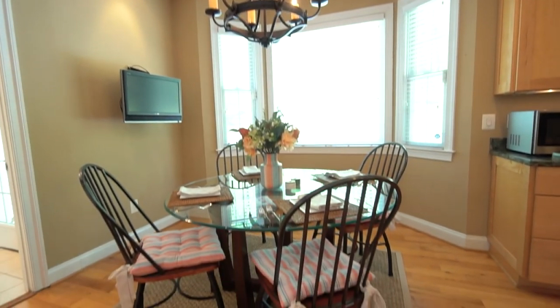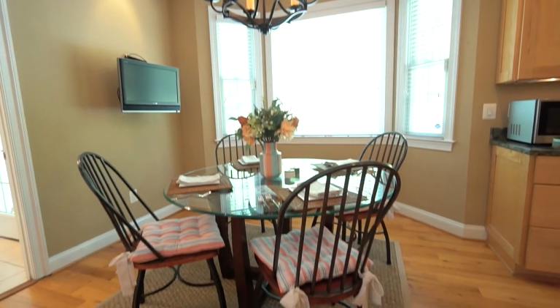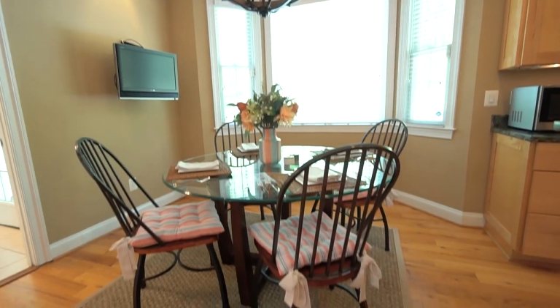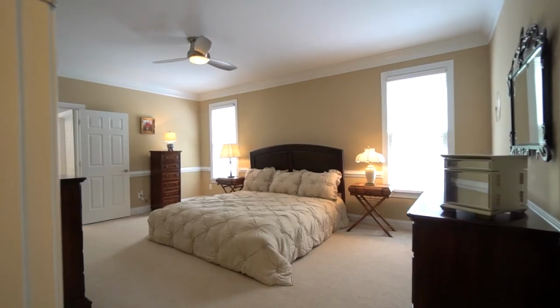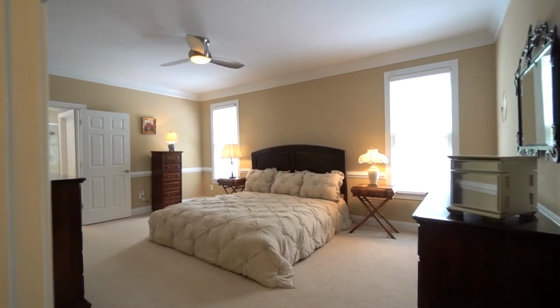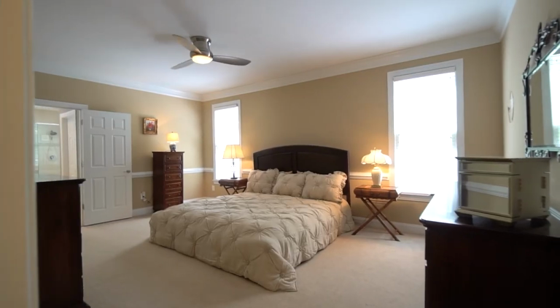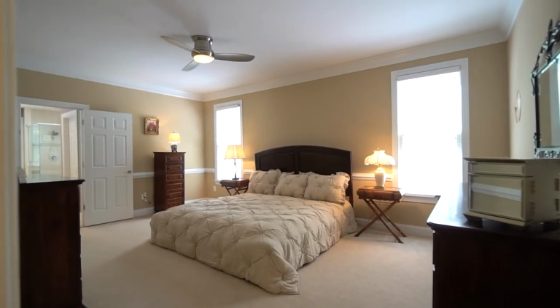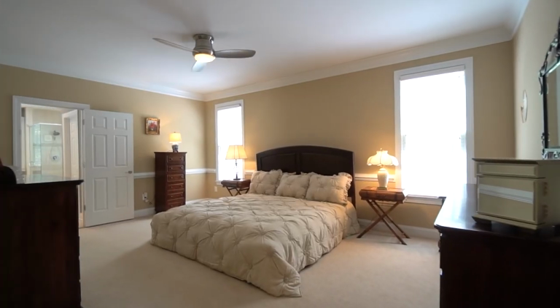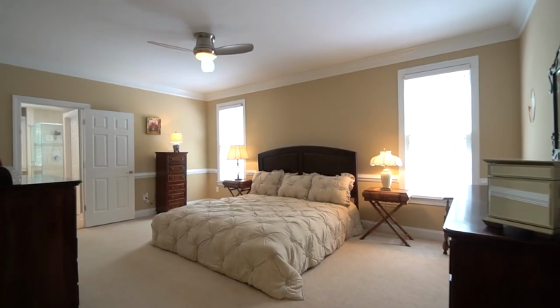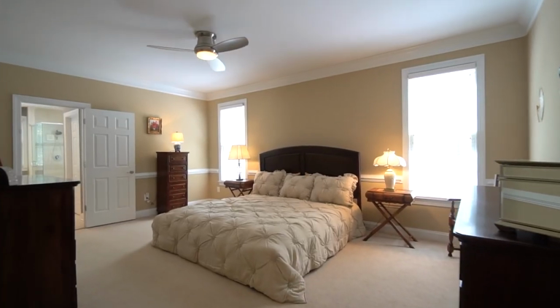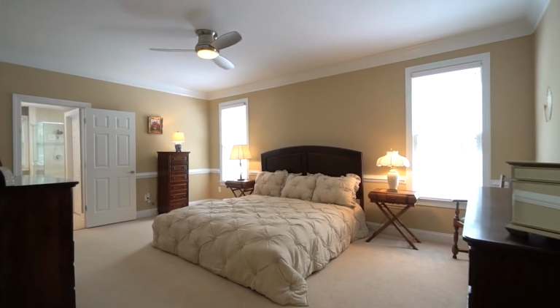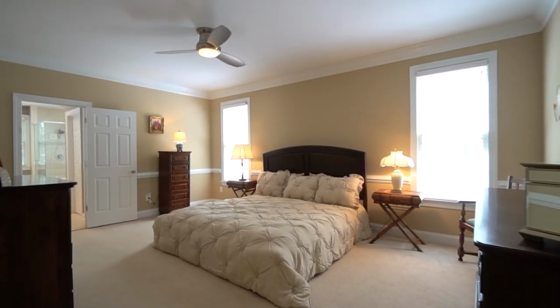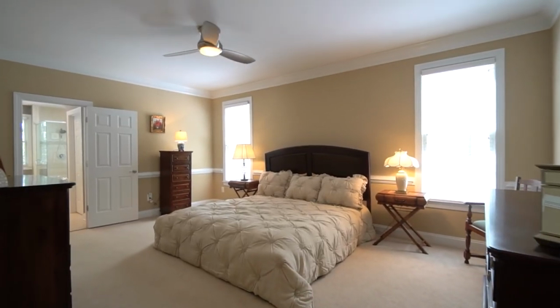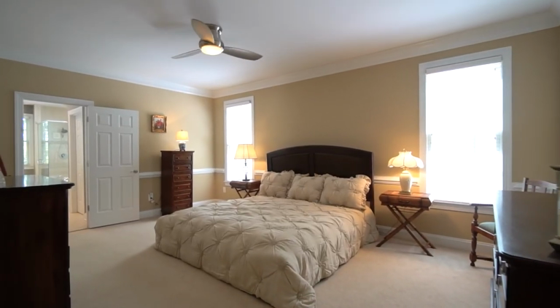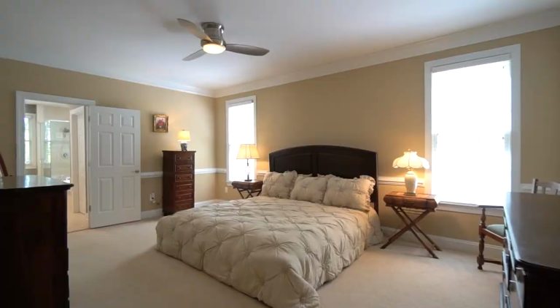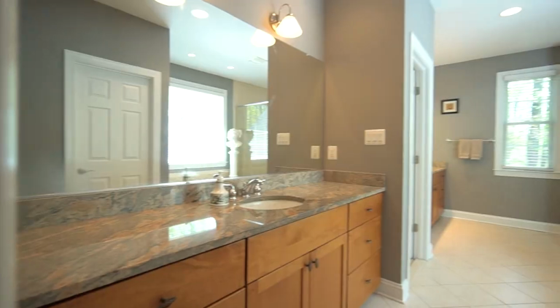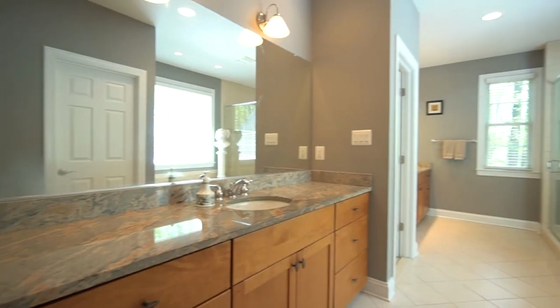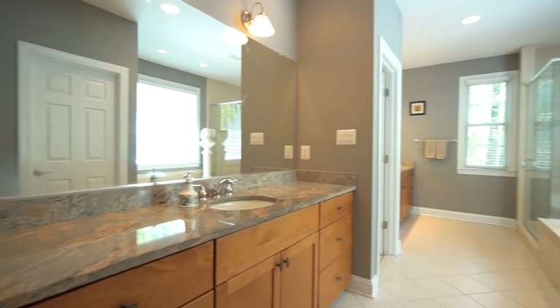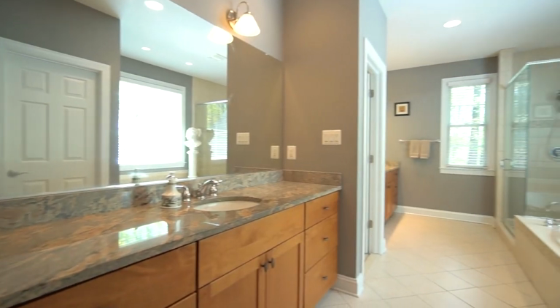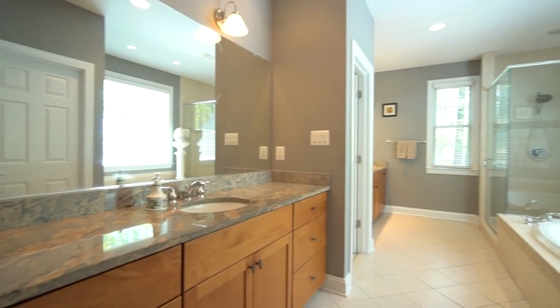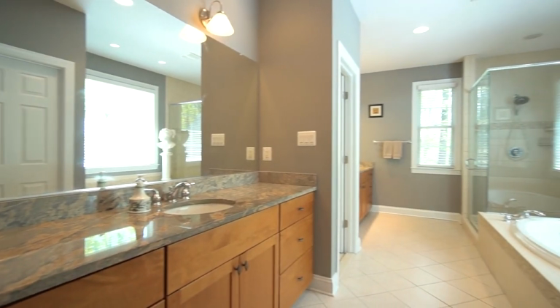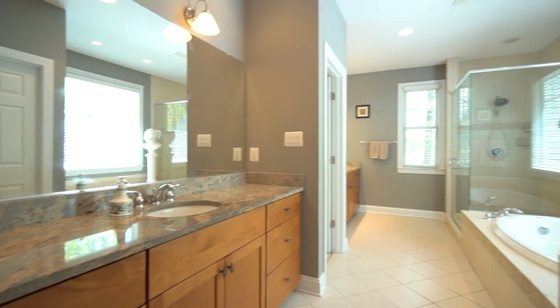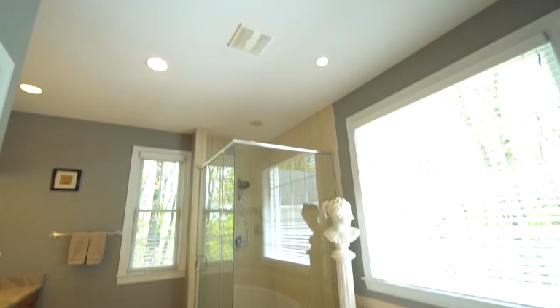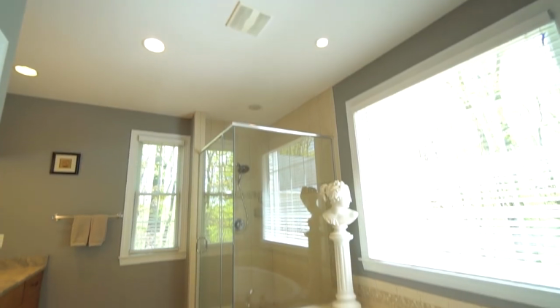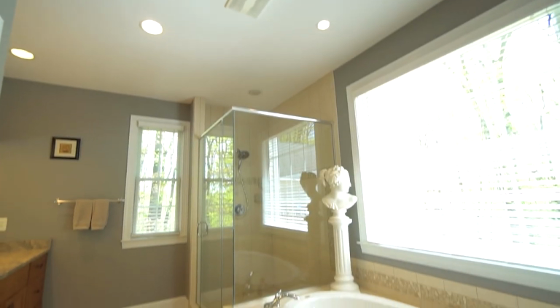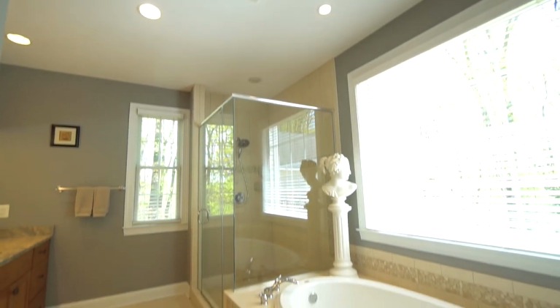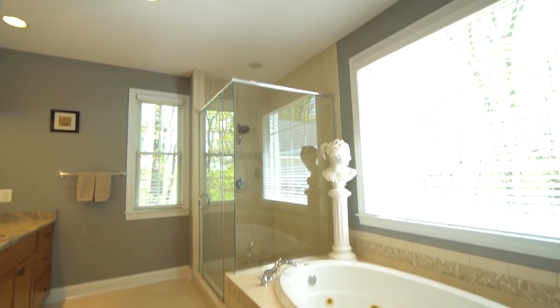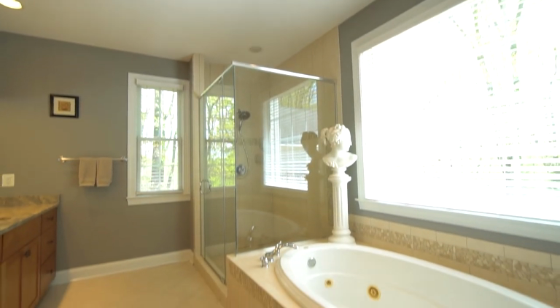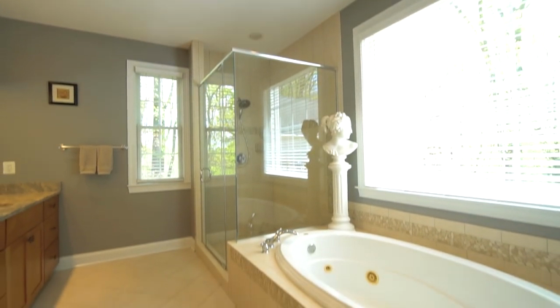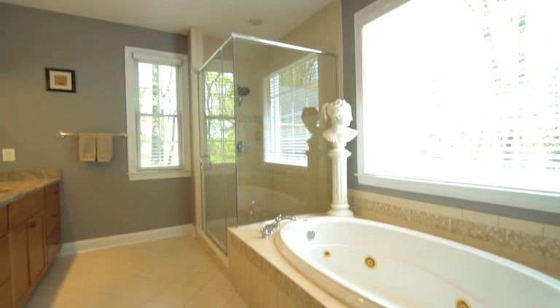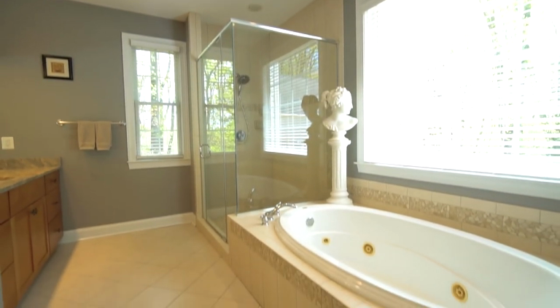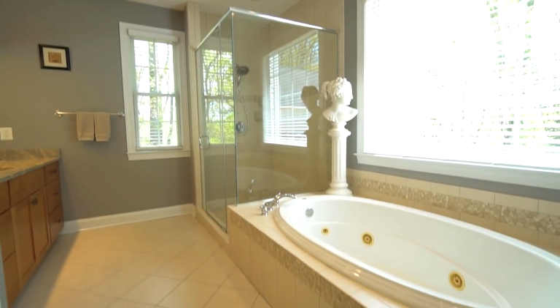The first floor master bedroom overlooking the back has a huge luxurious bathroom and fabulous California closet.